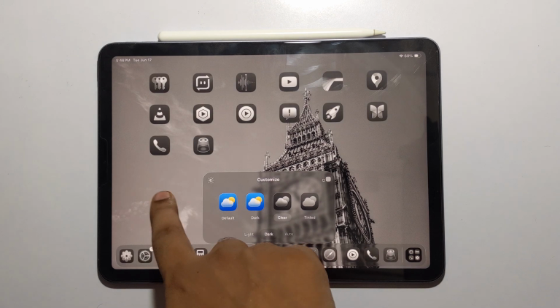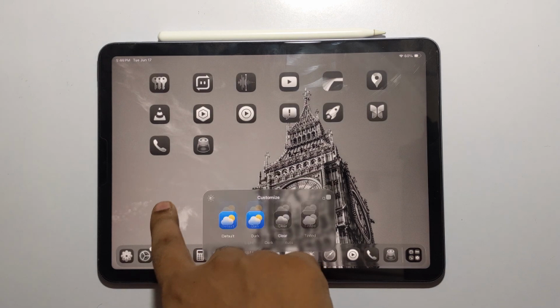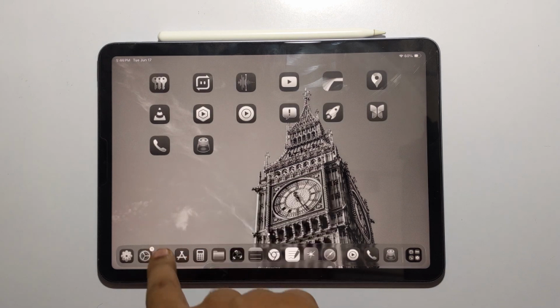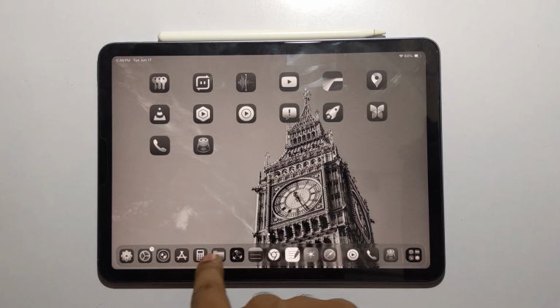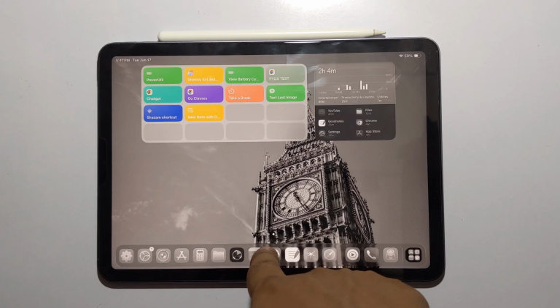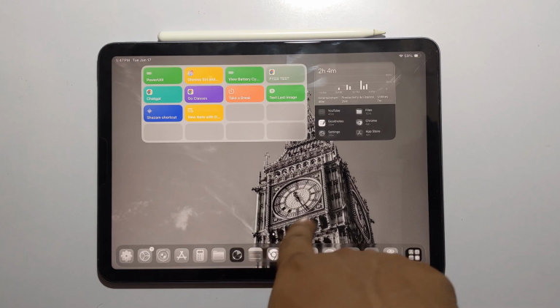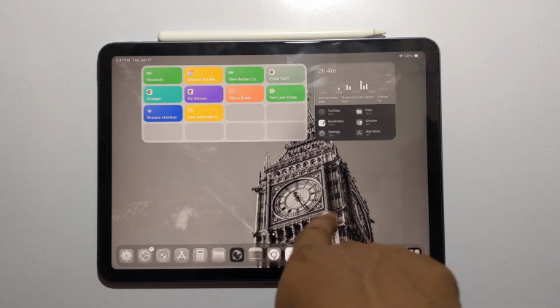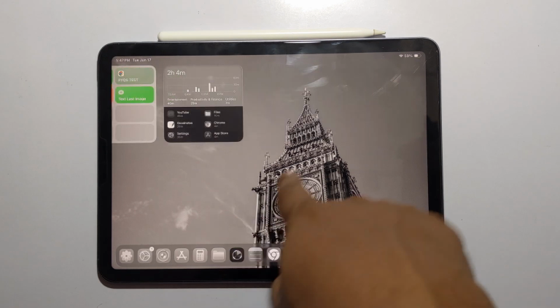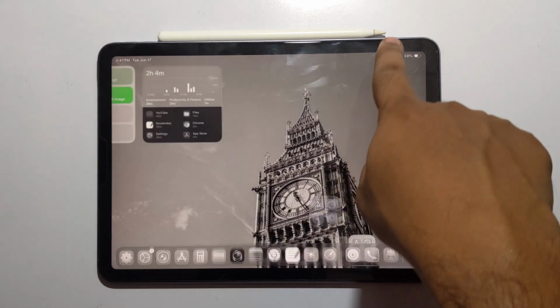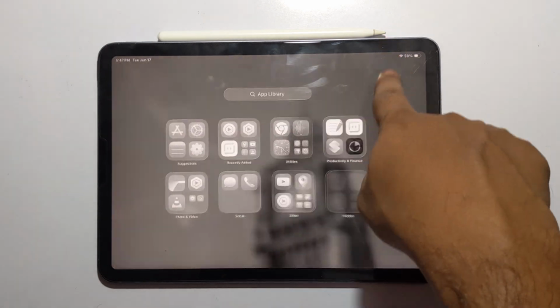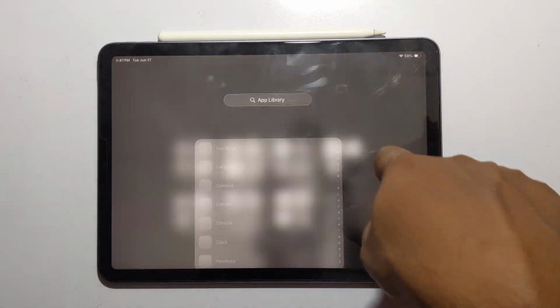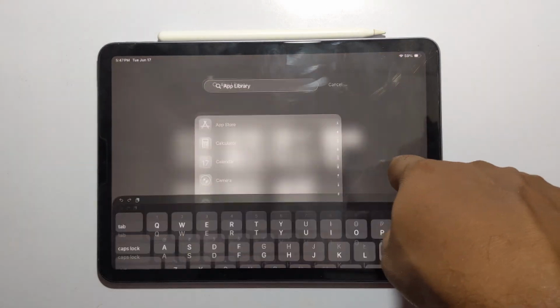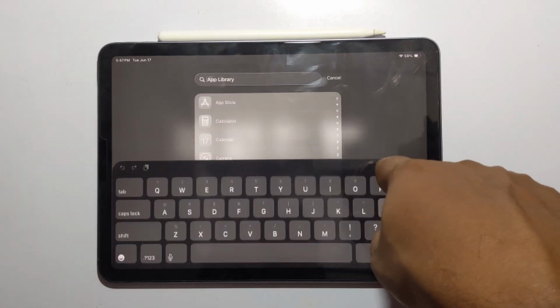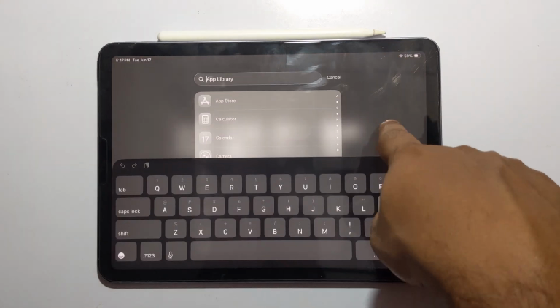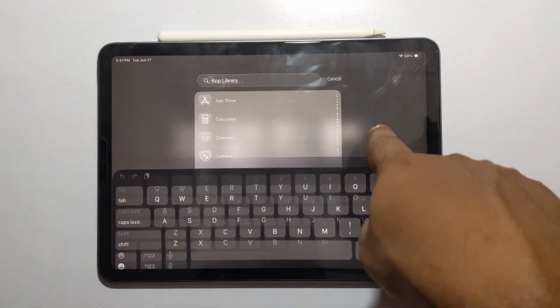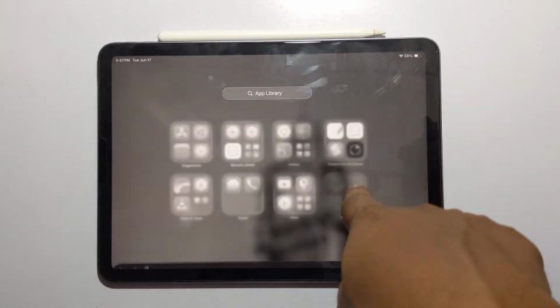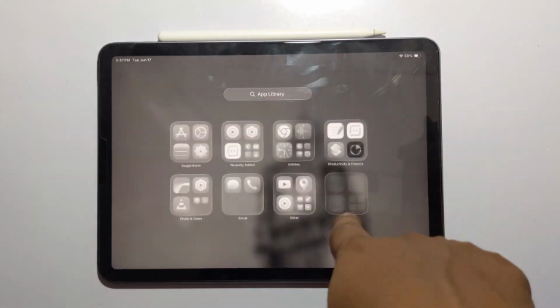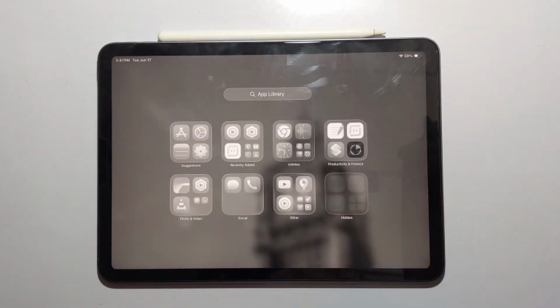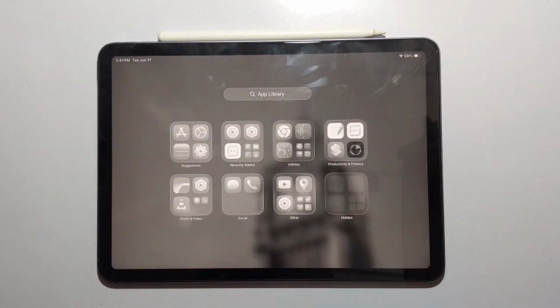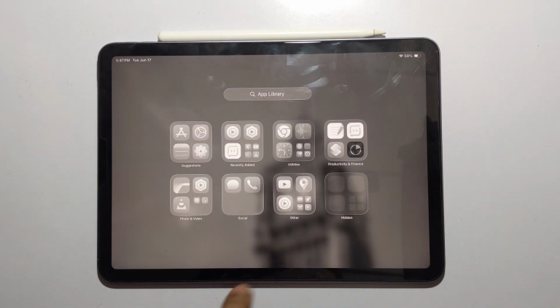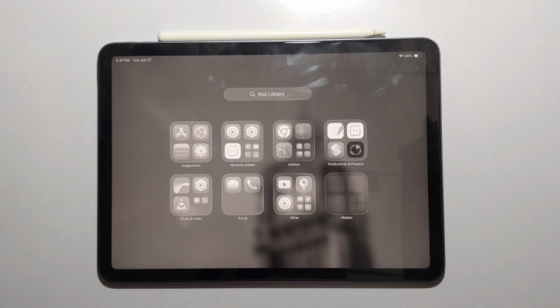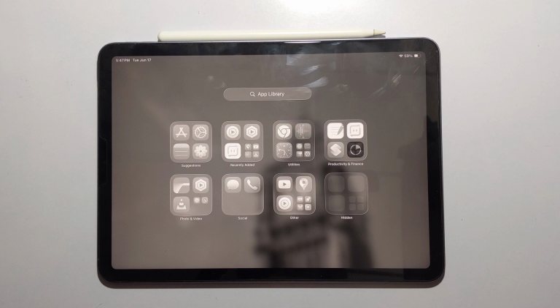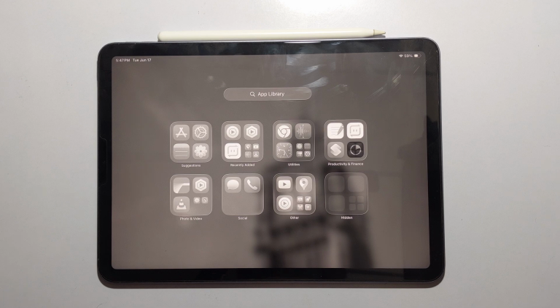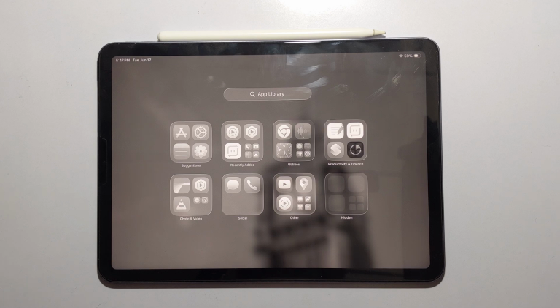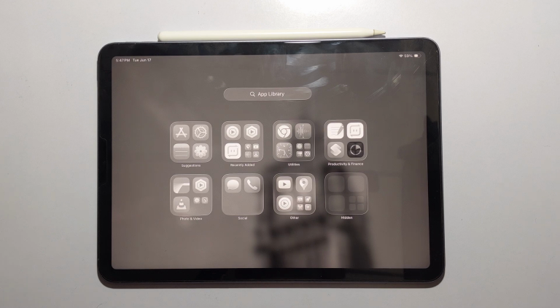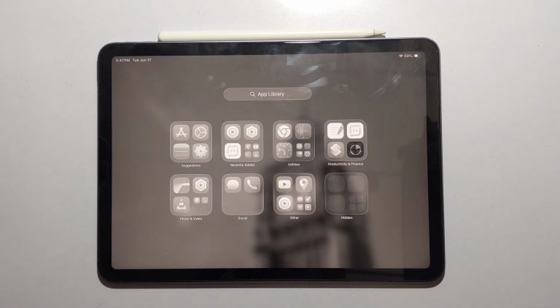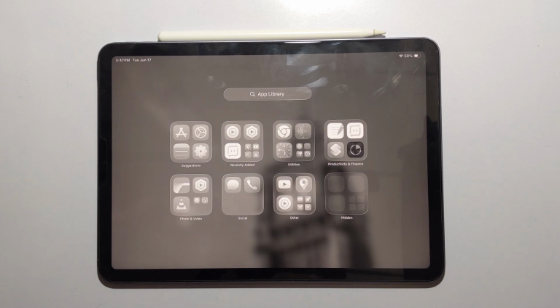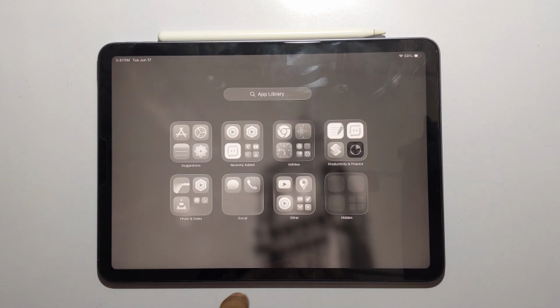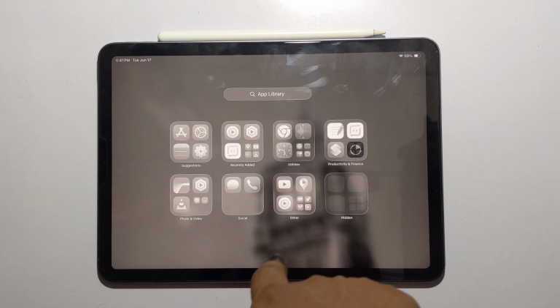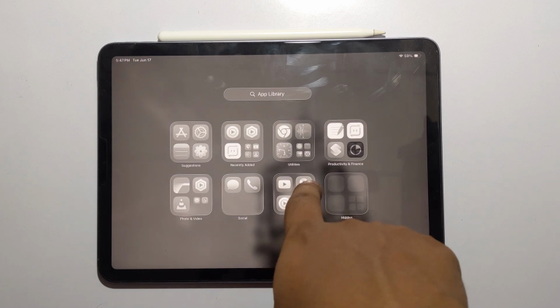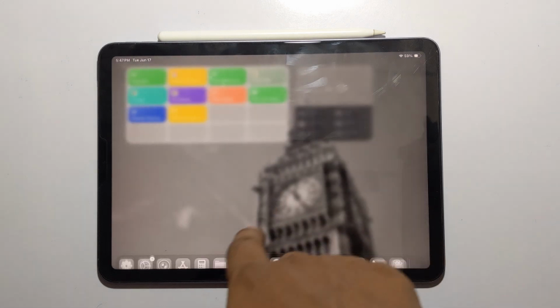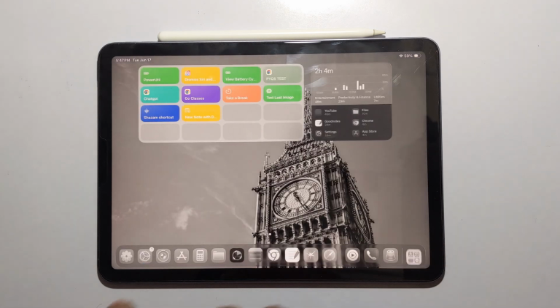Apart from the Apple Intelligence features, this is pretty much it when it comes to the UI changes in the iPadOS 26 beta version.